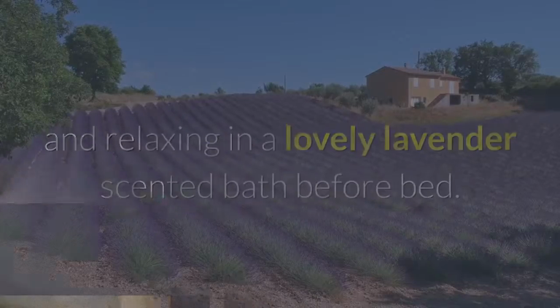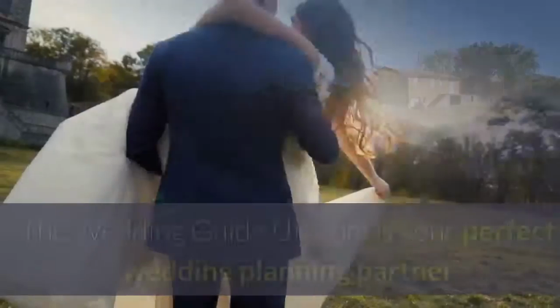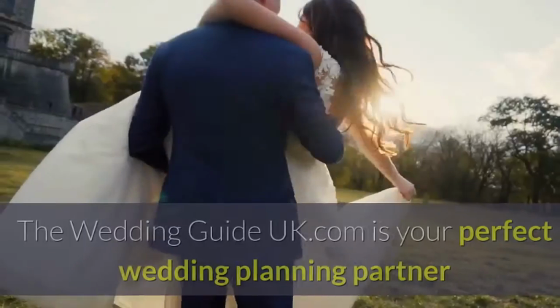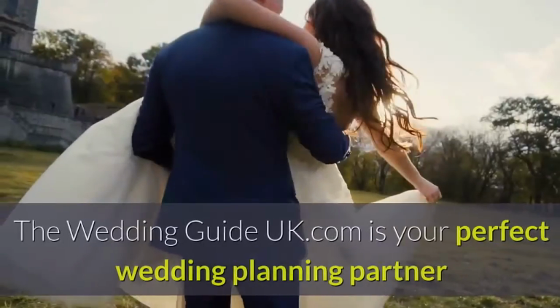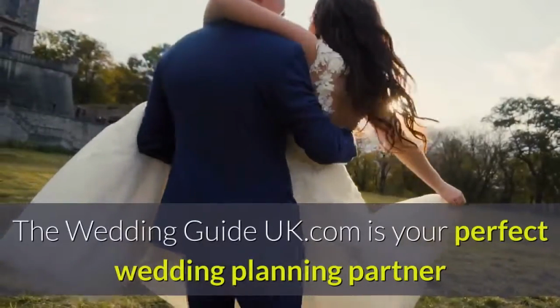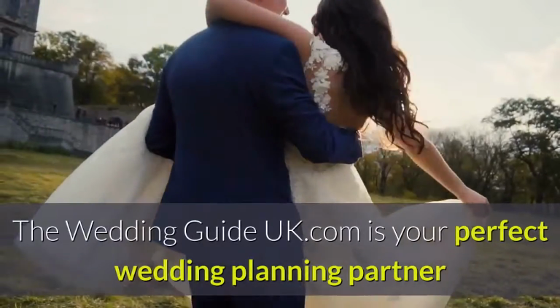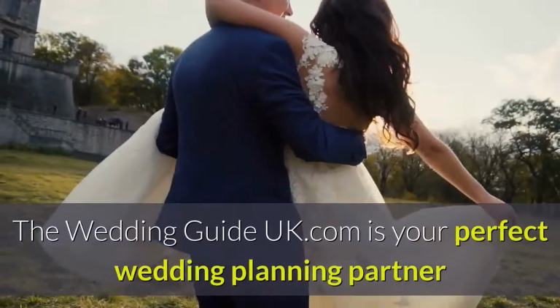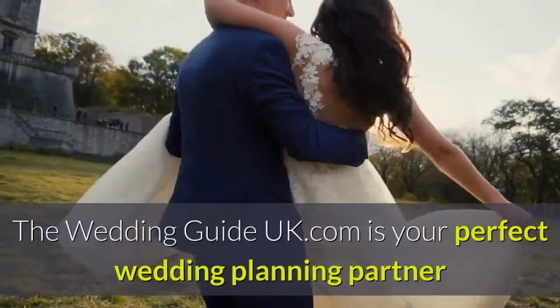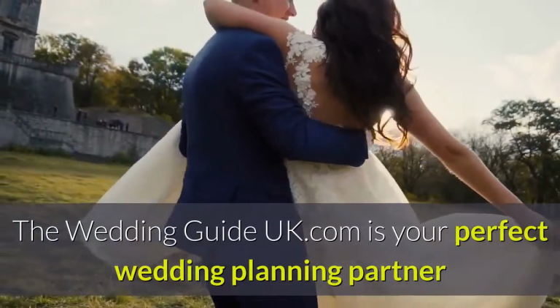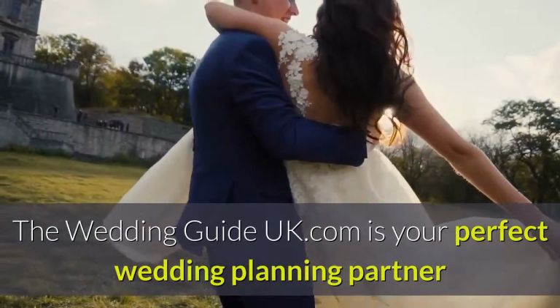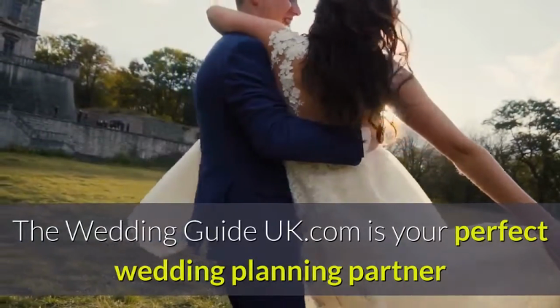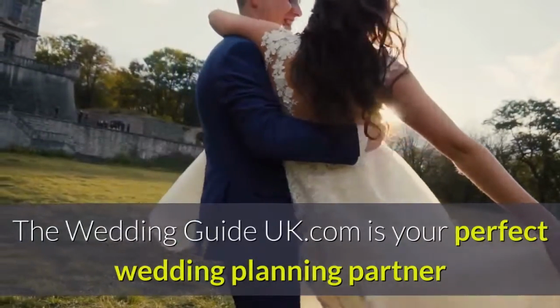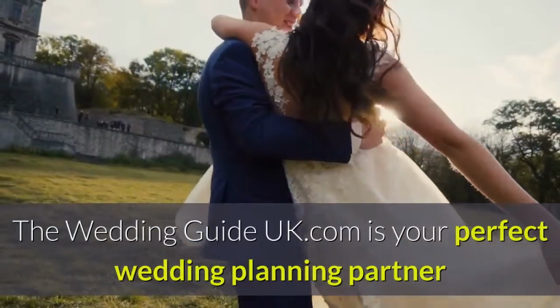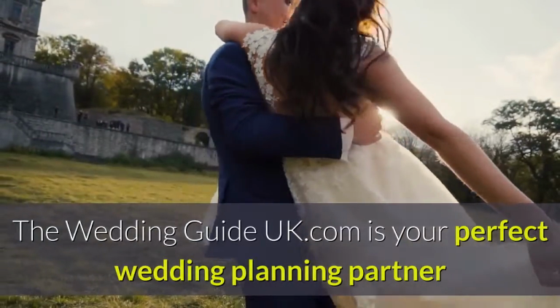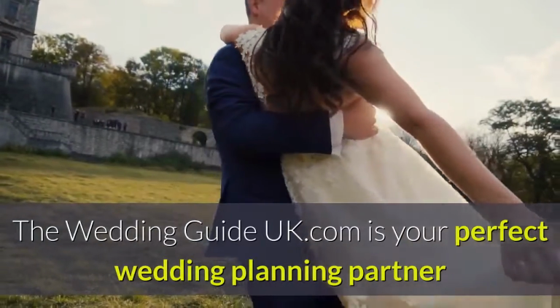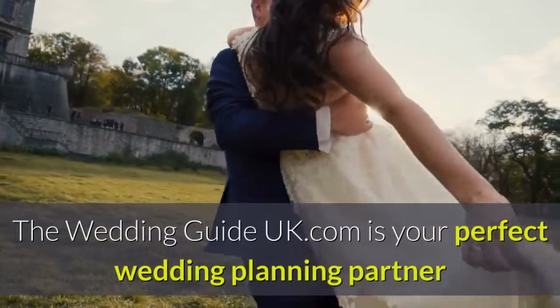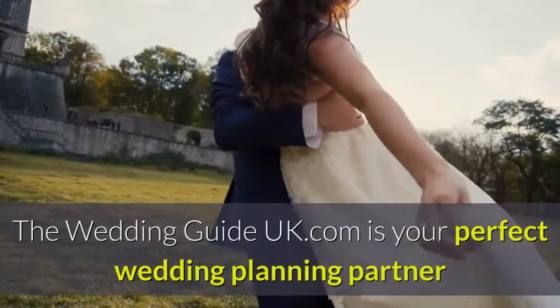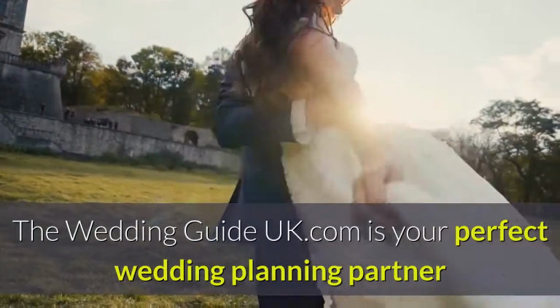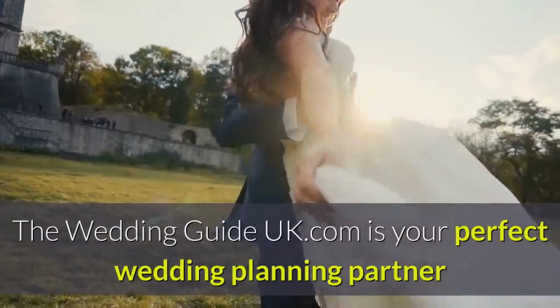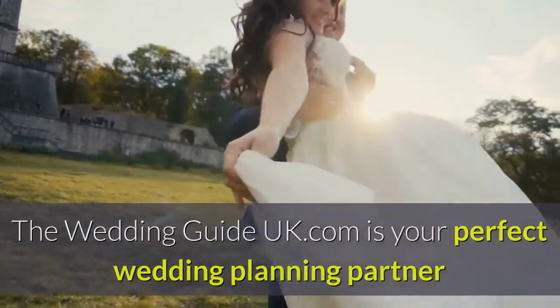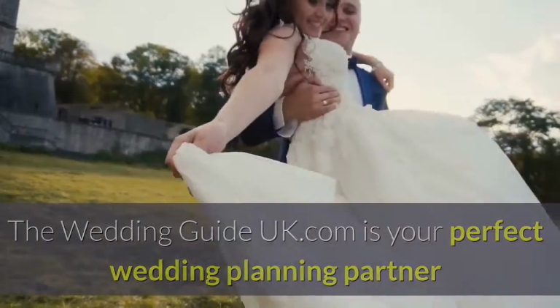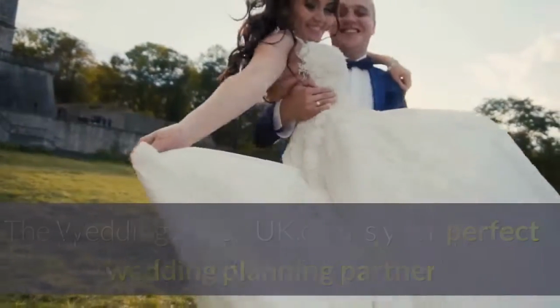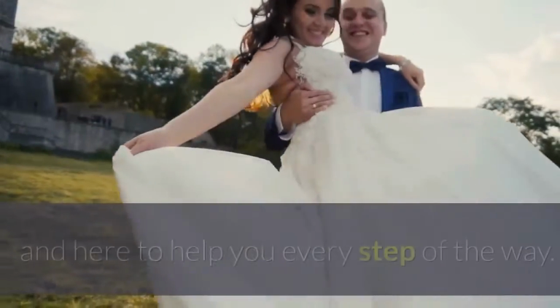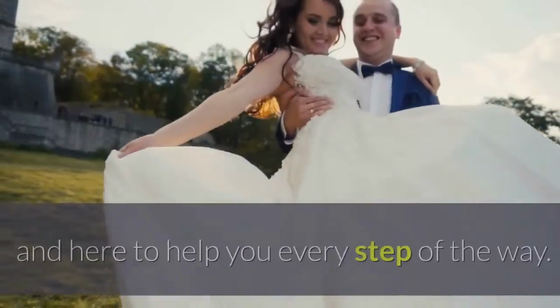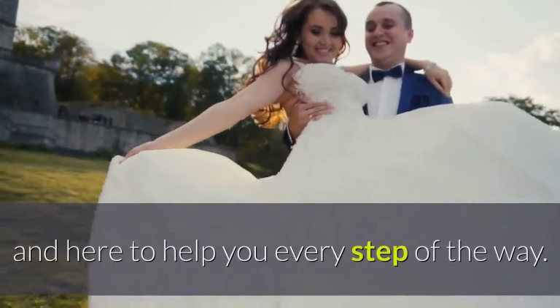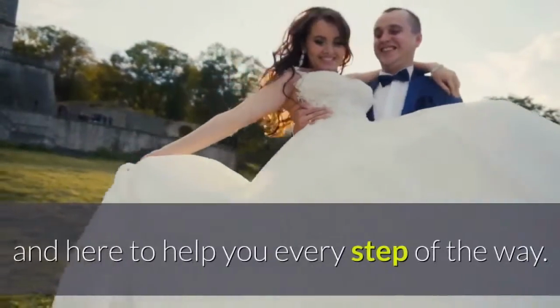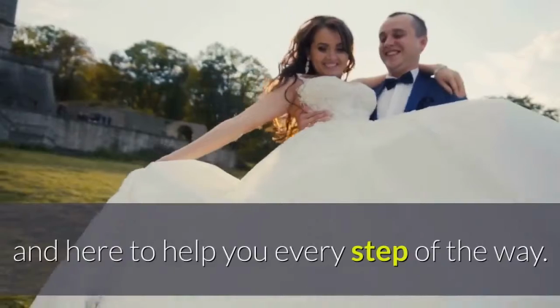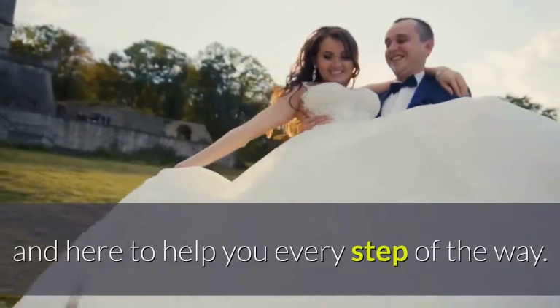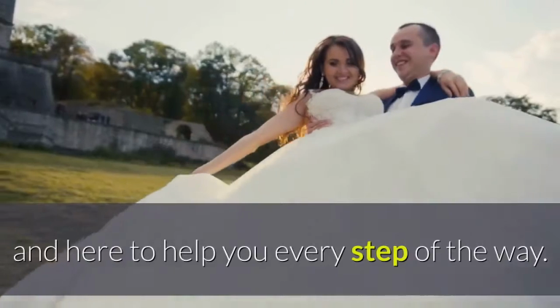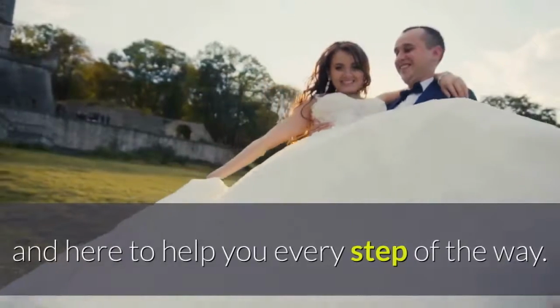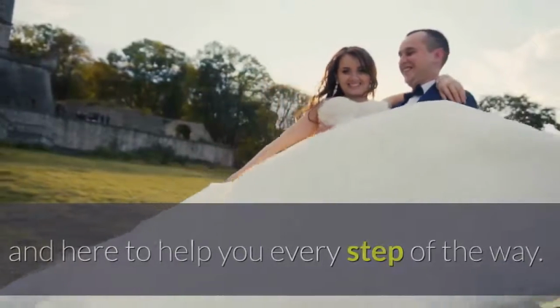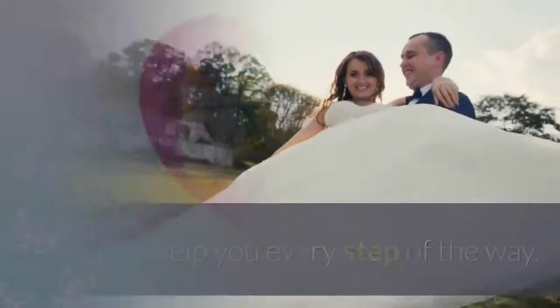The Wedding Guide UK.com is your perfect wedding planning partner and here to help you every step of the way.